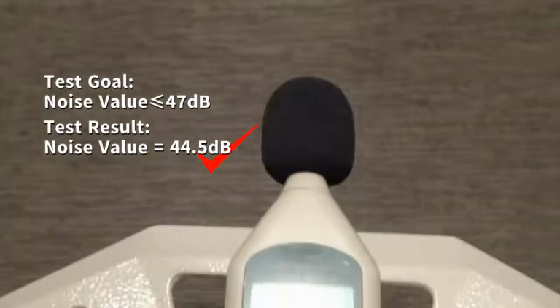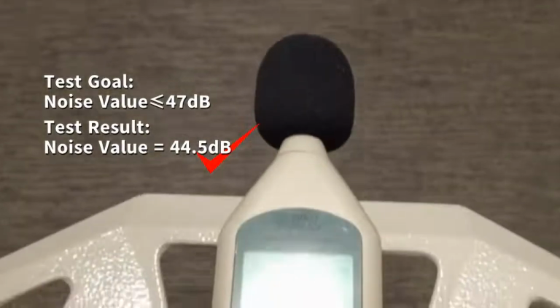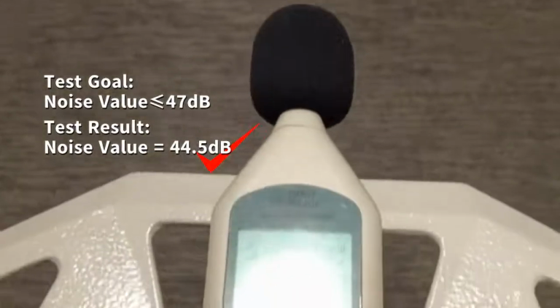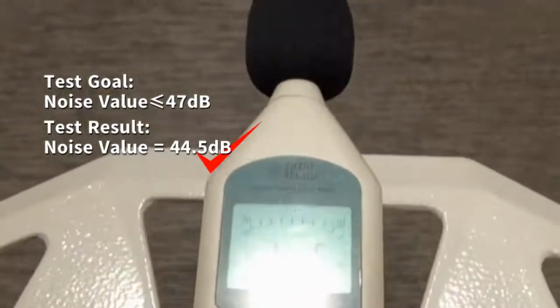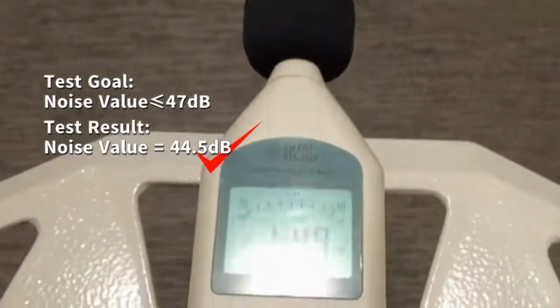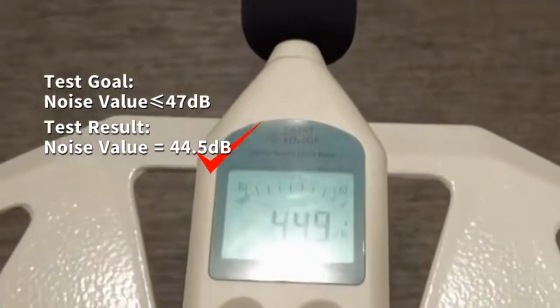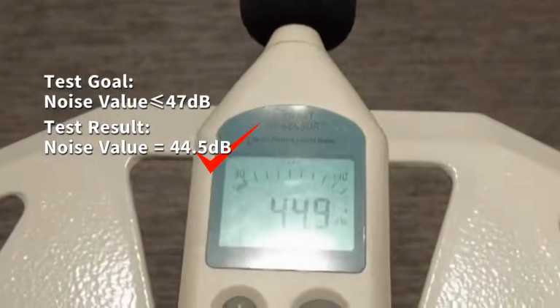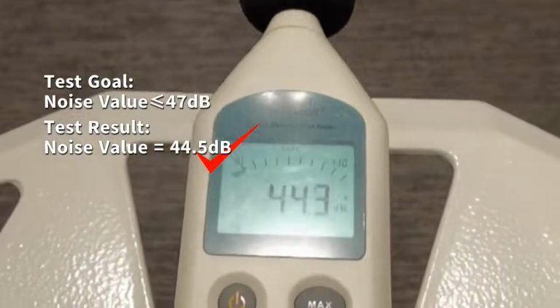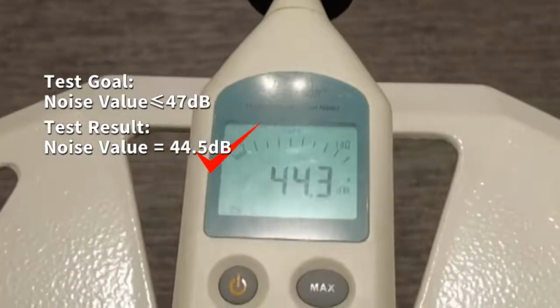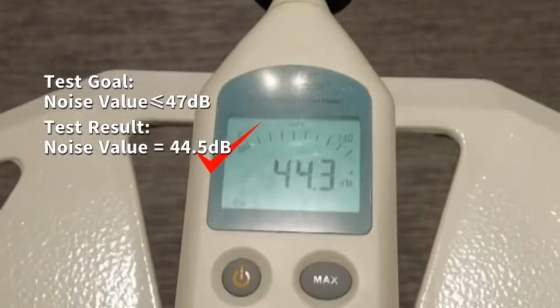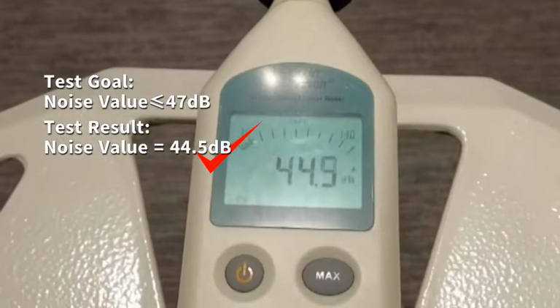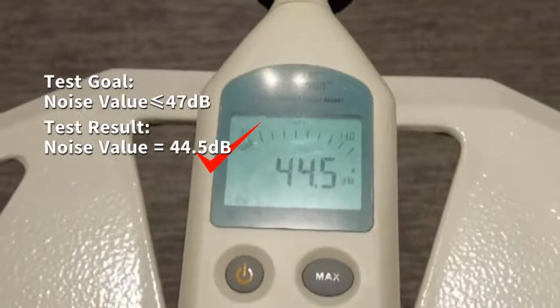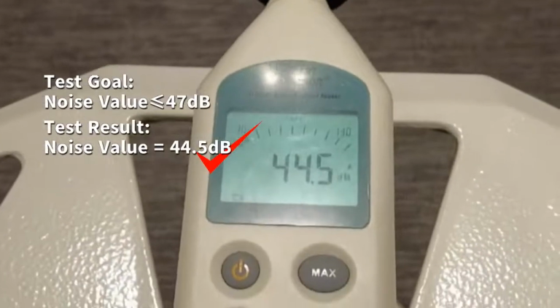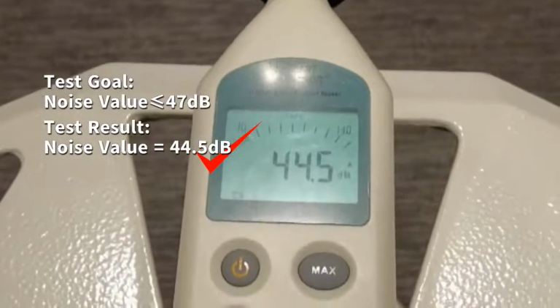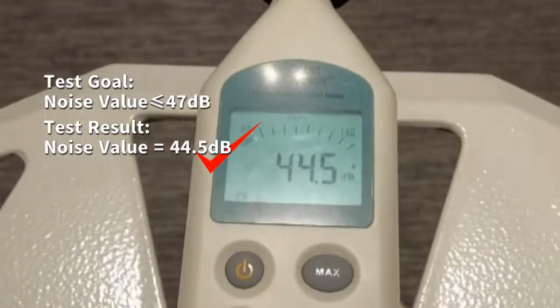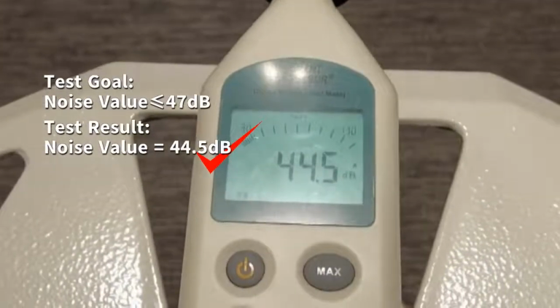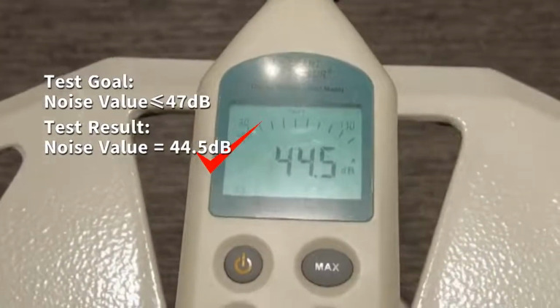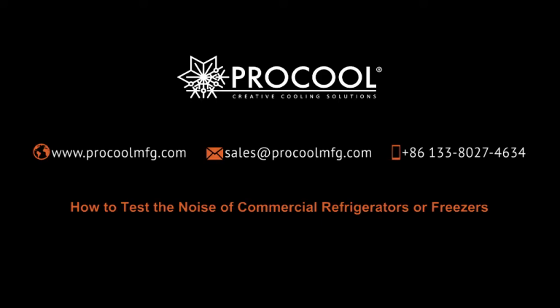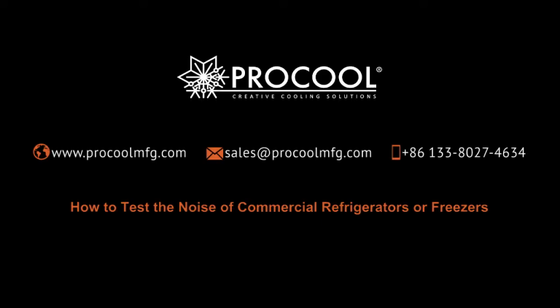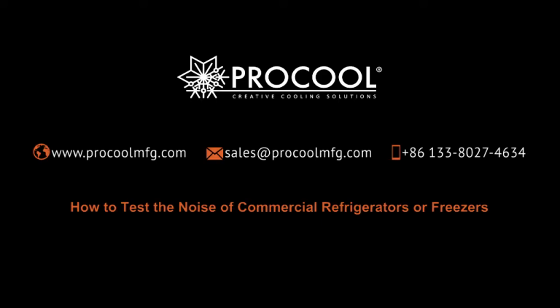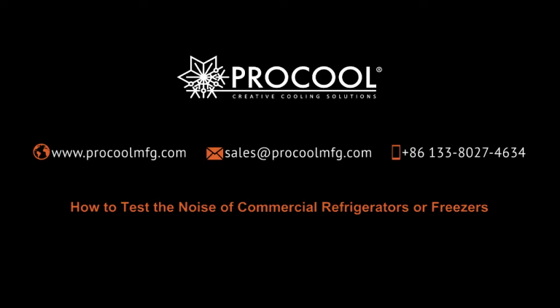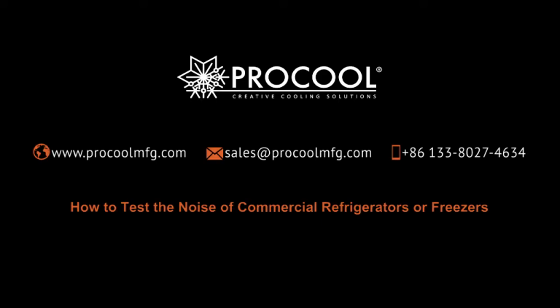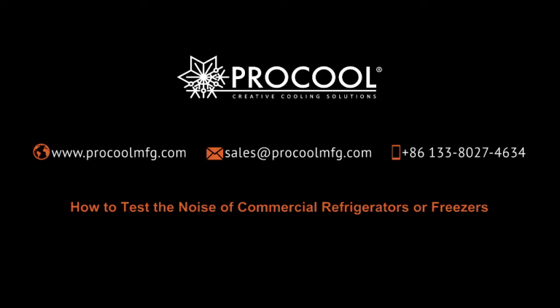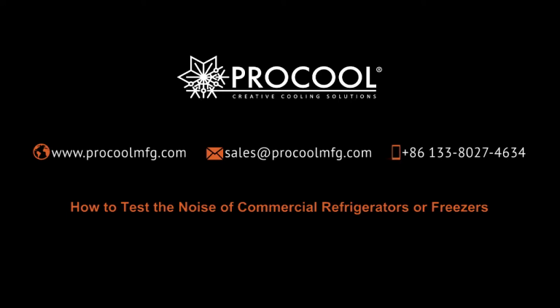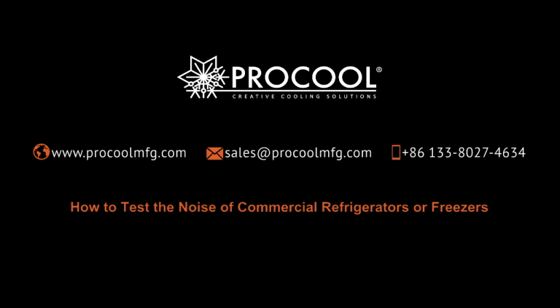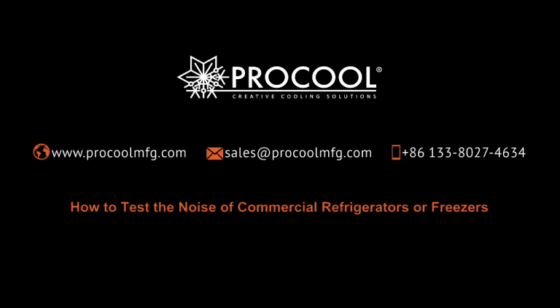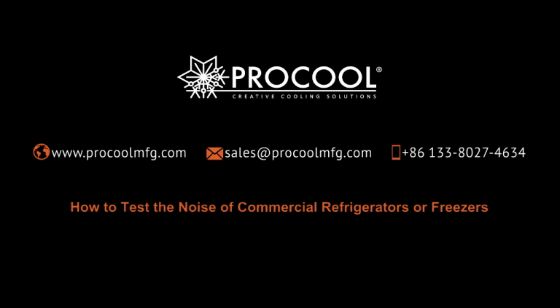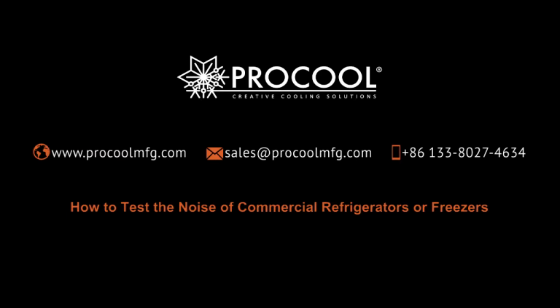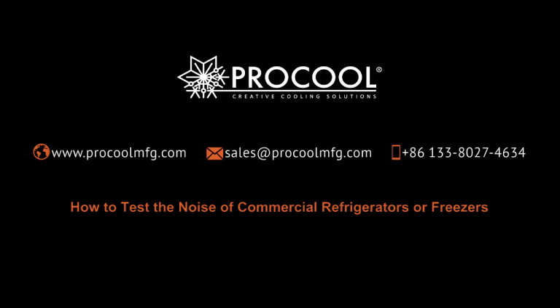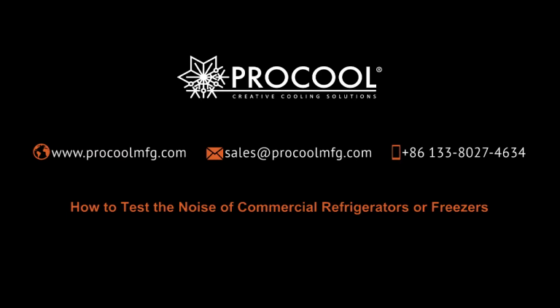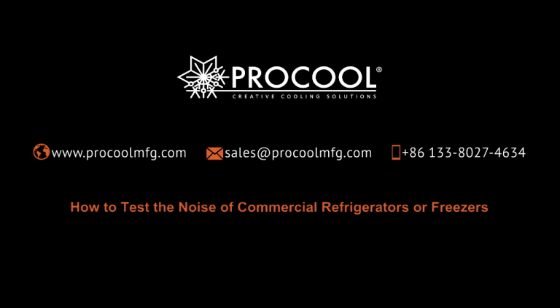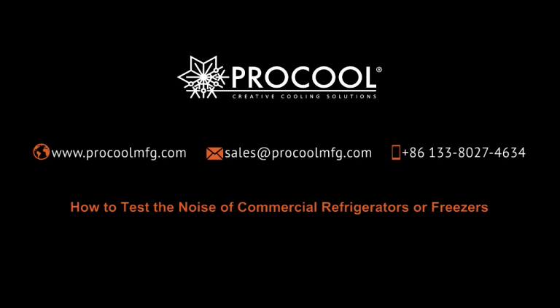The whole test is finished. Any questions, contact us now.